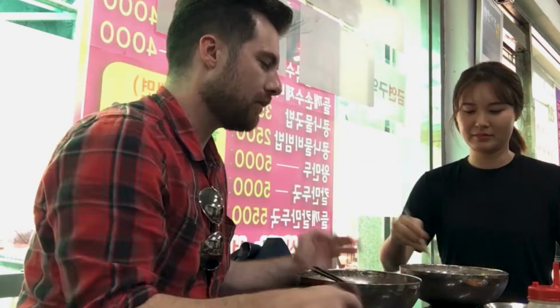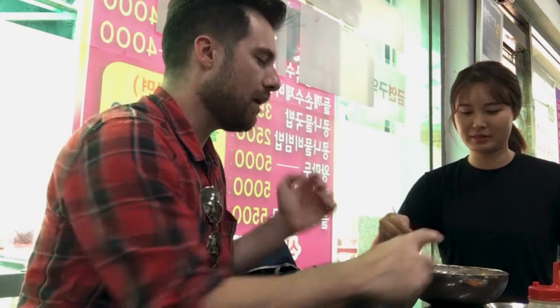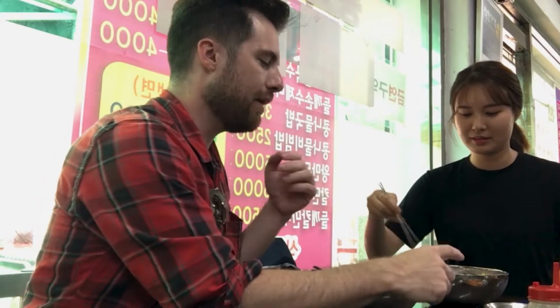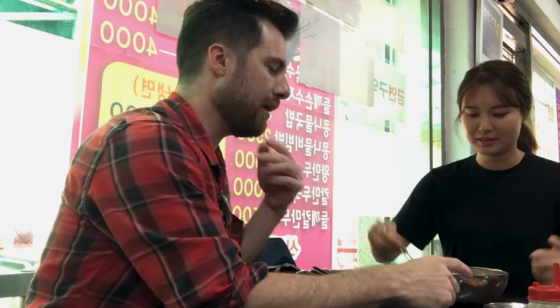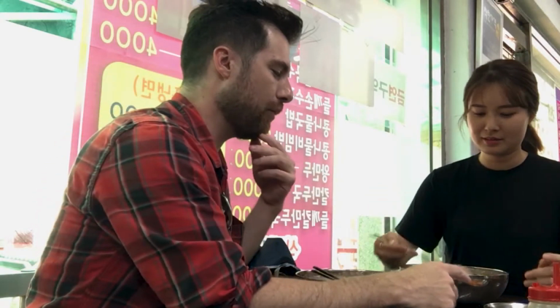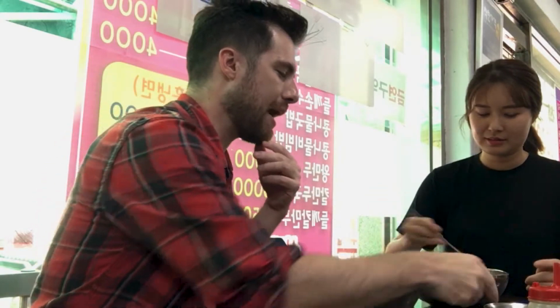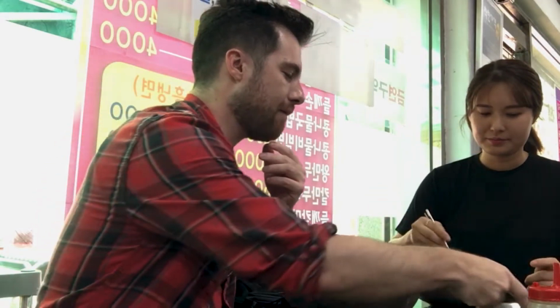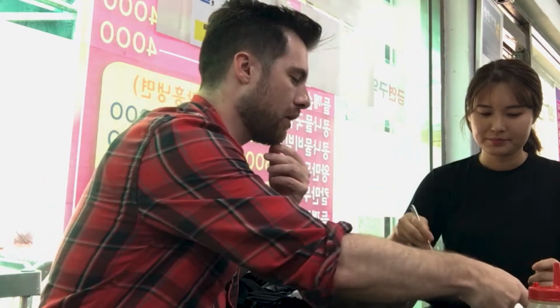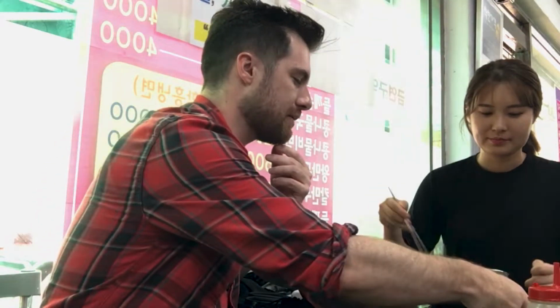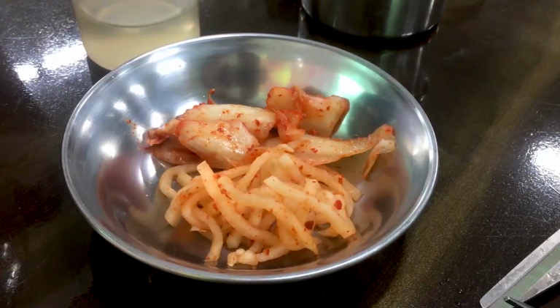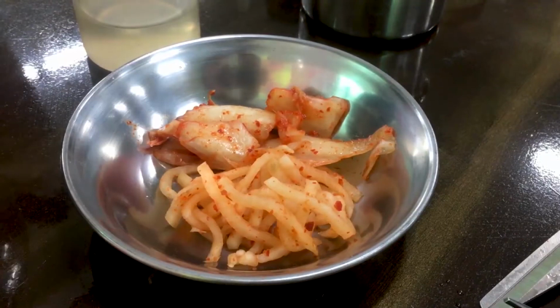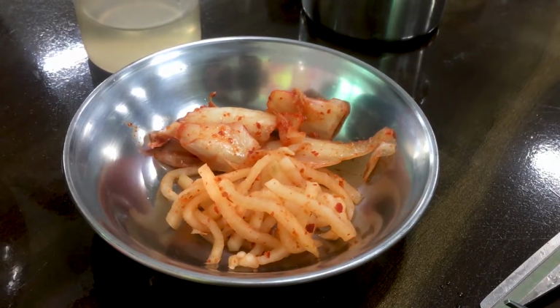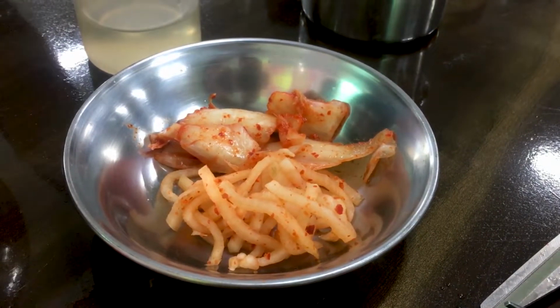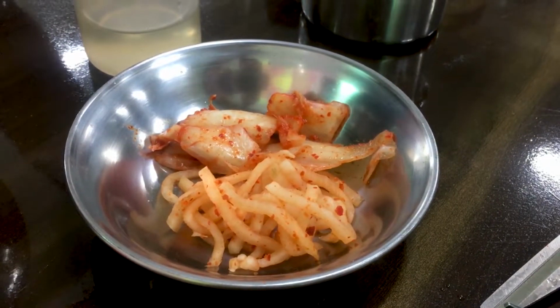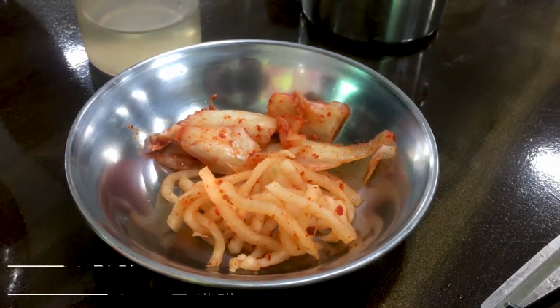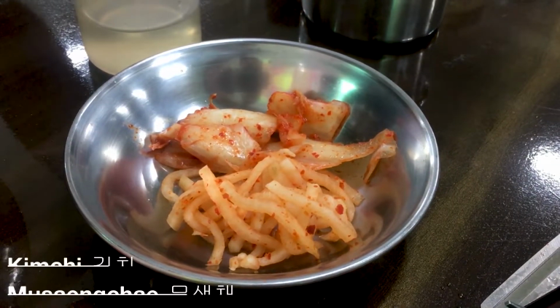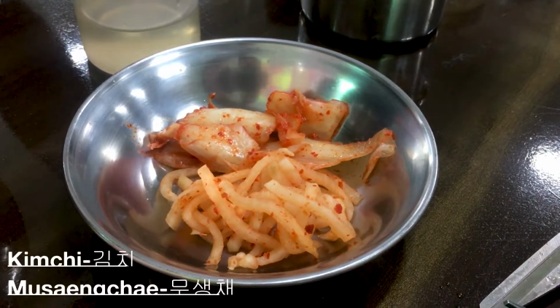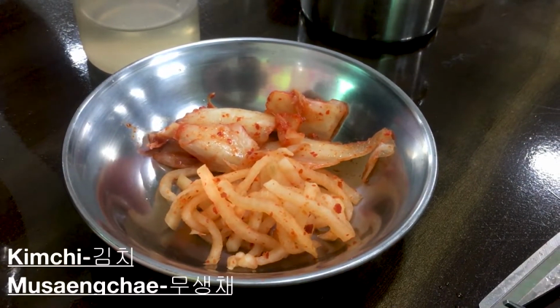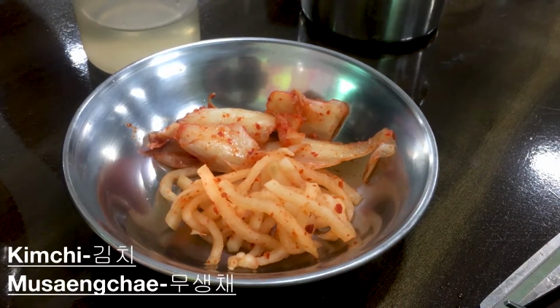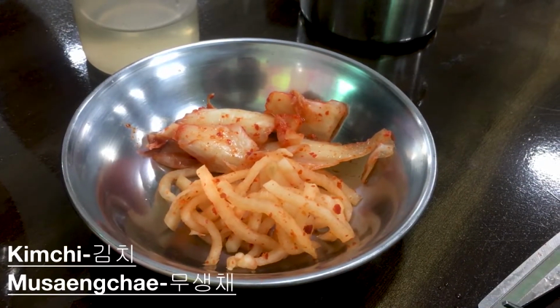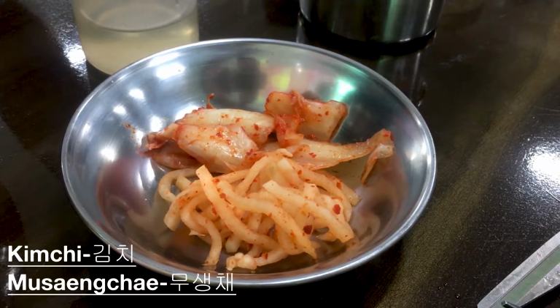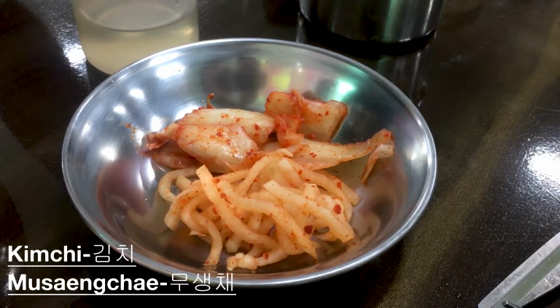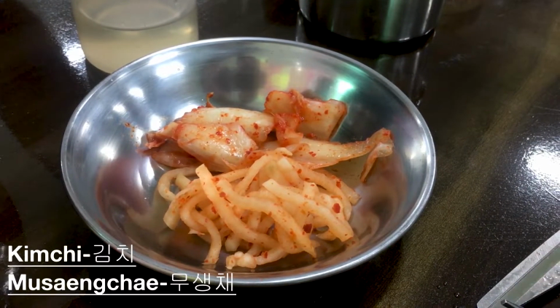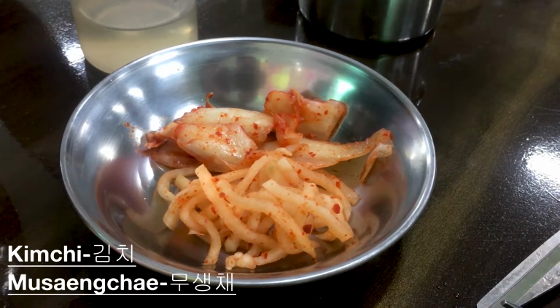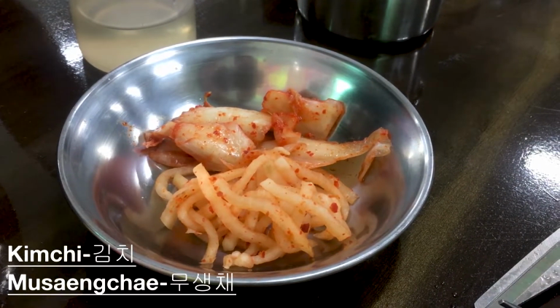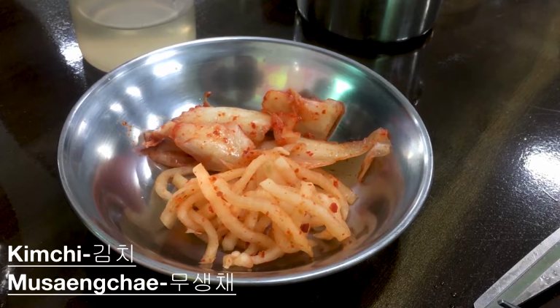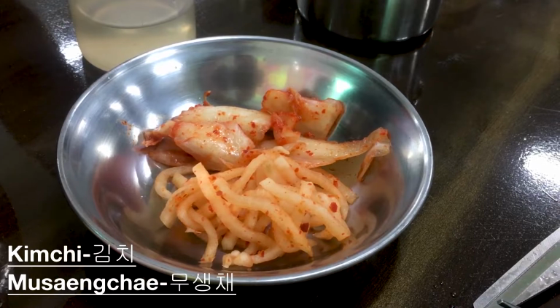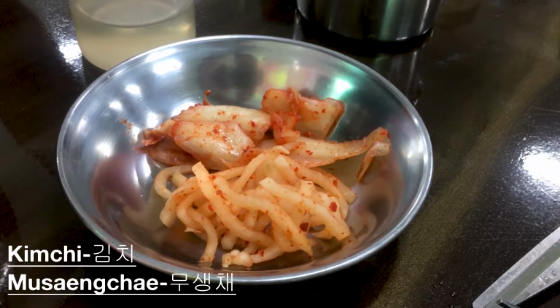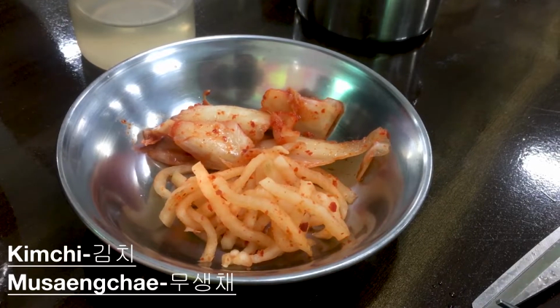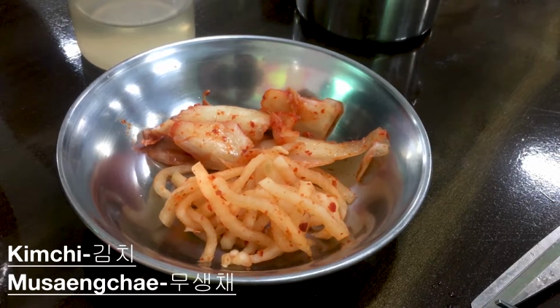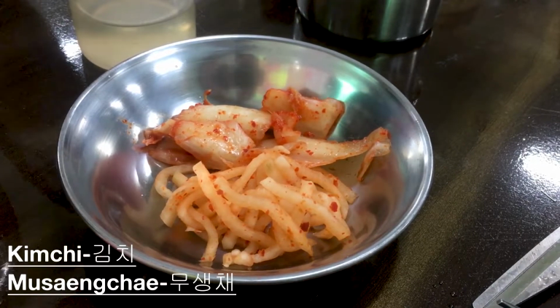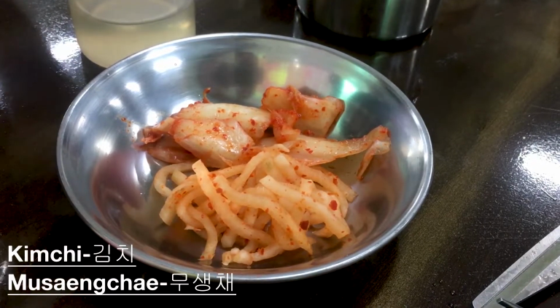And then we have our side dish too, which is our kimchi. And what is this called? Singshi.